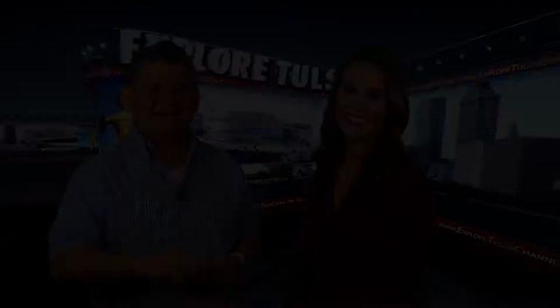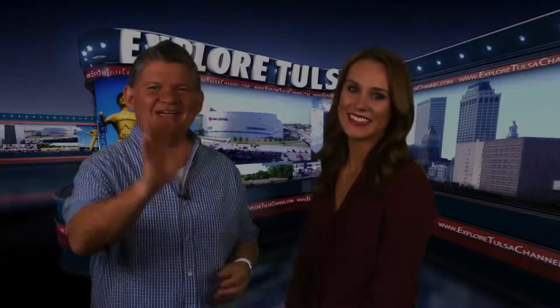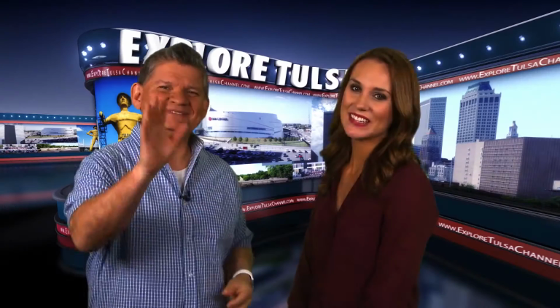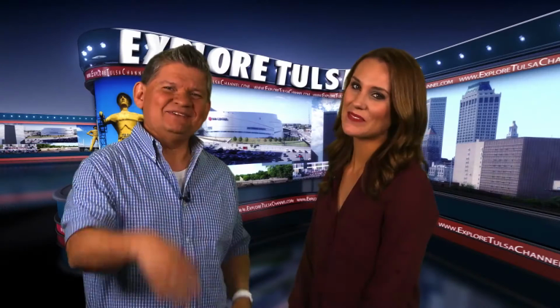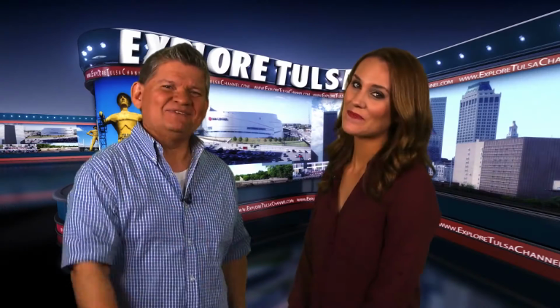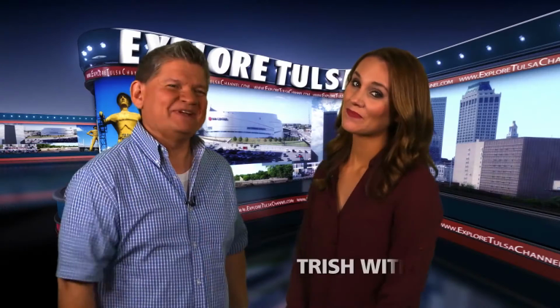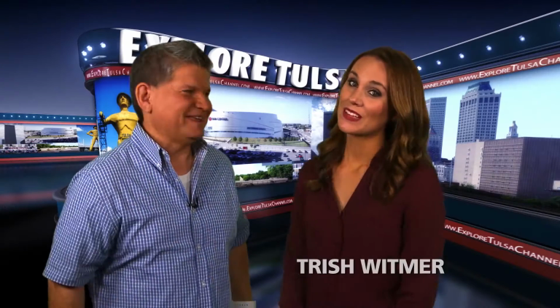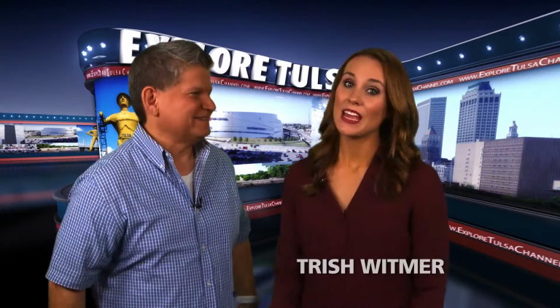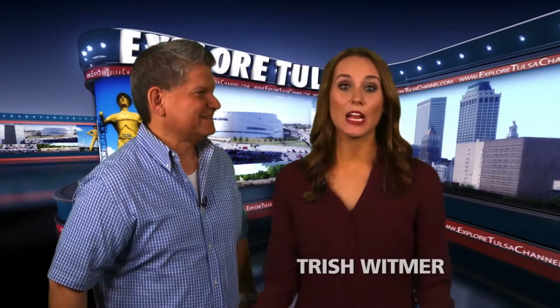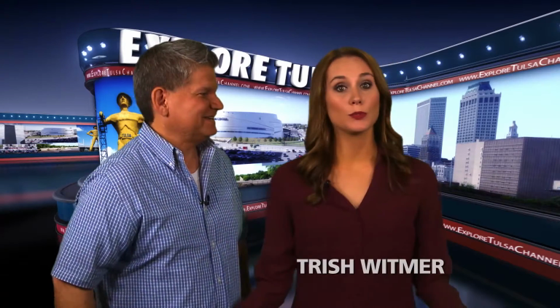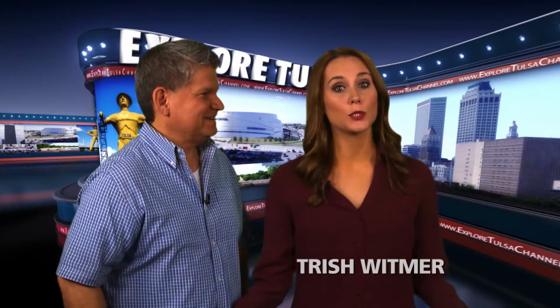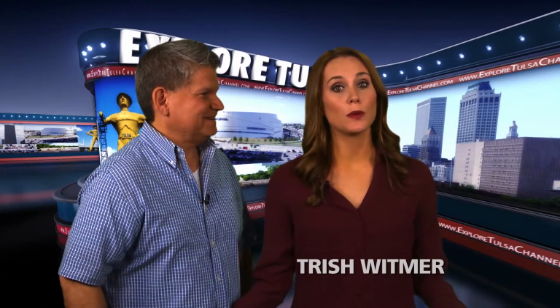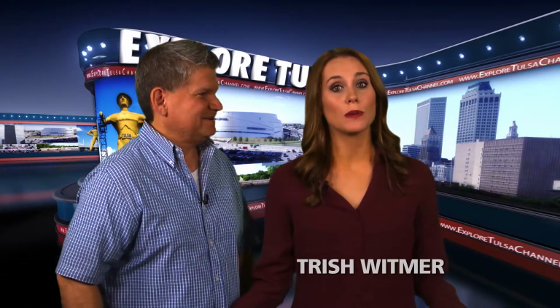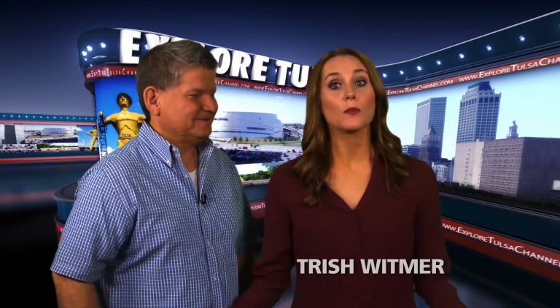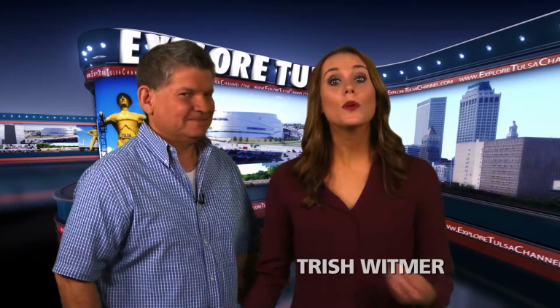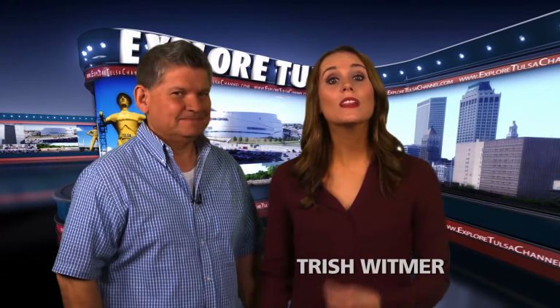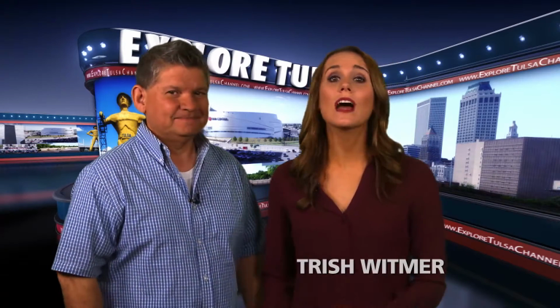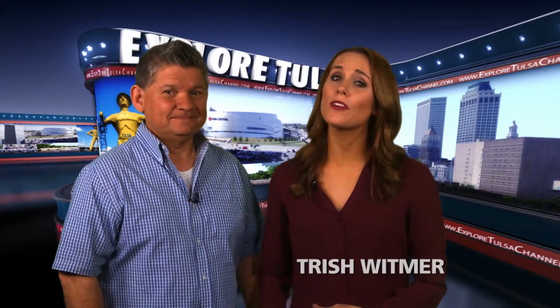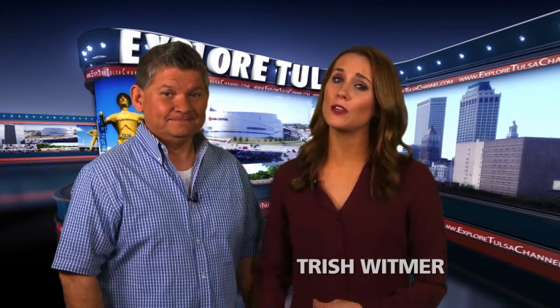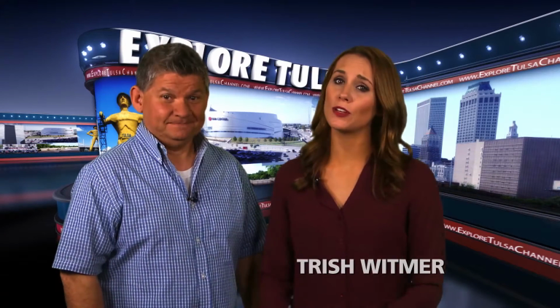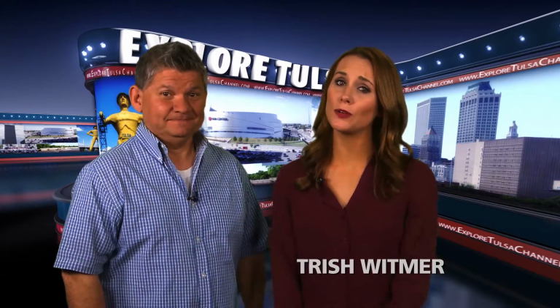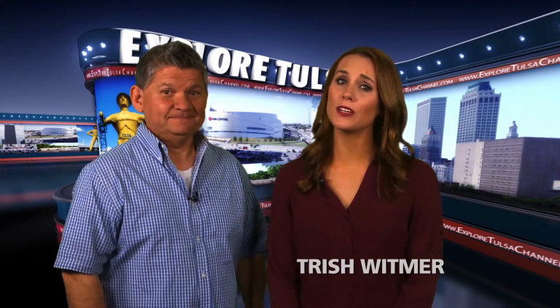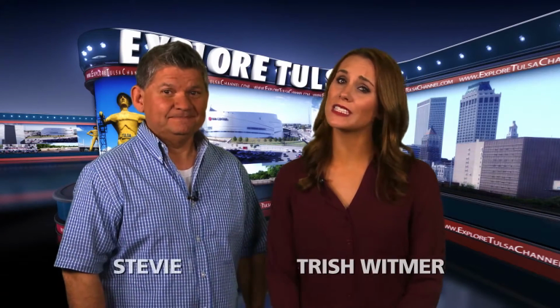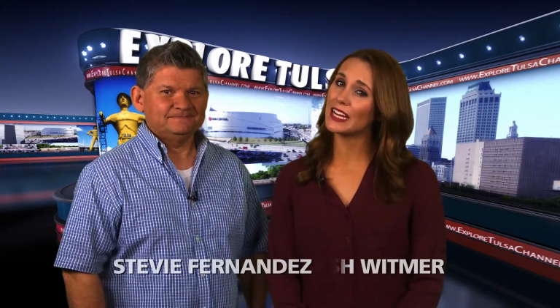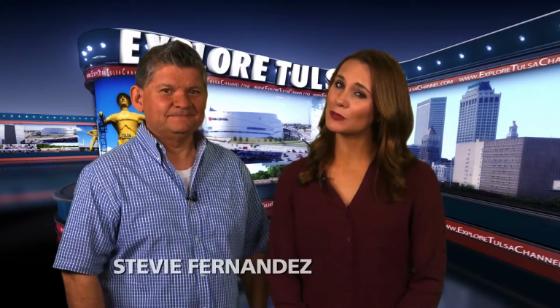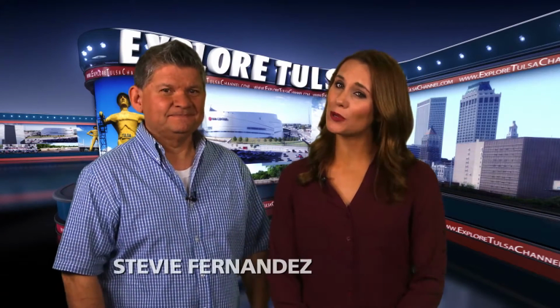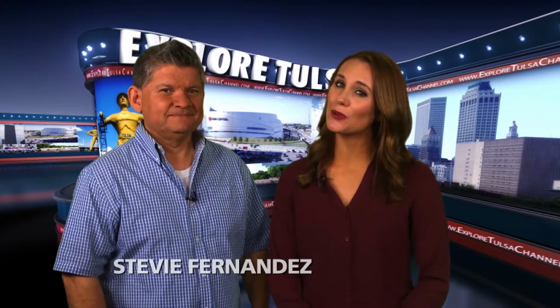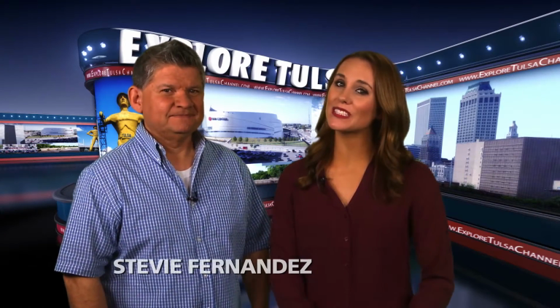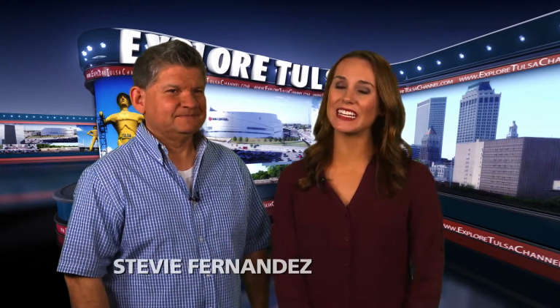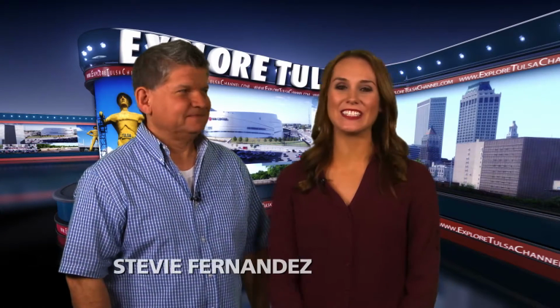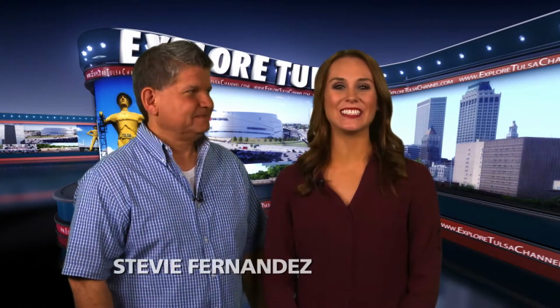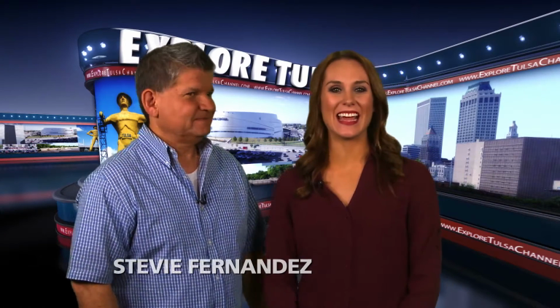Hi, I'm Stevie Fernandez and I'm Trish Whitmer. We love that you've included us at Explore Tulsa in your day.